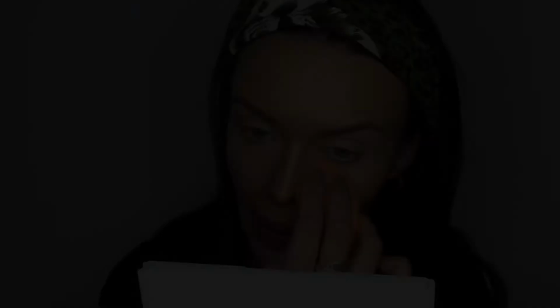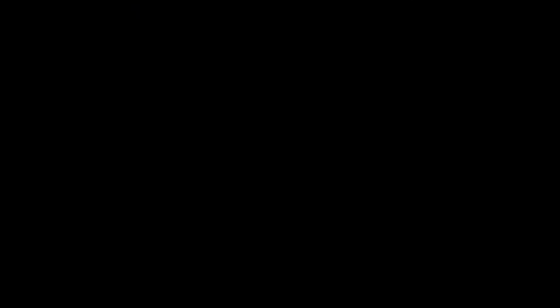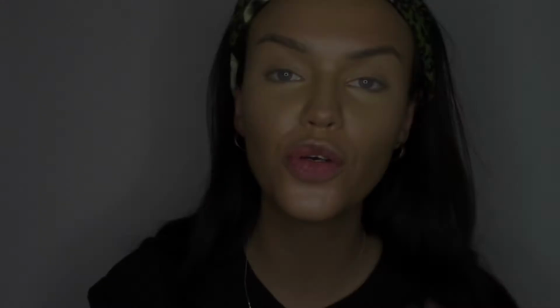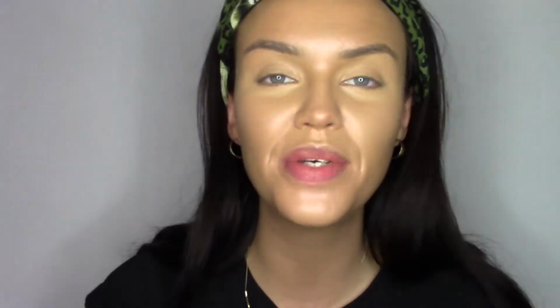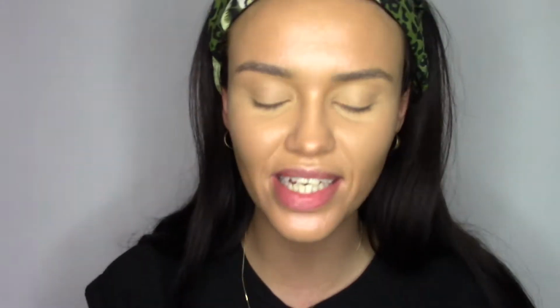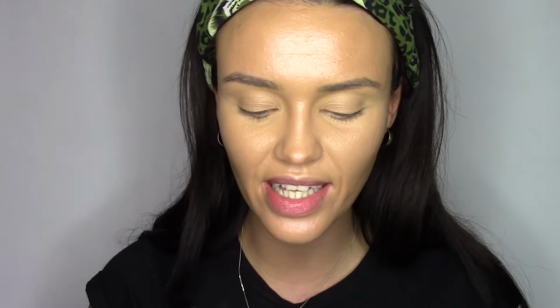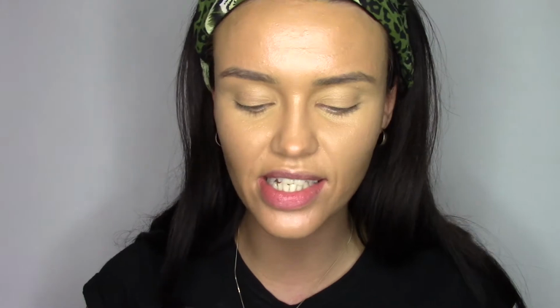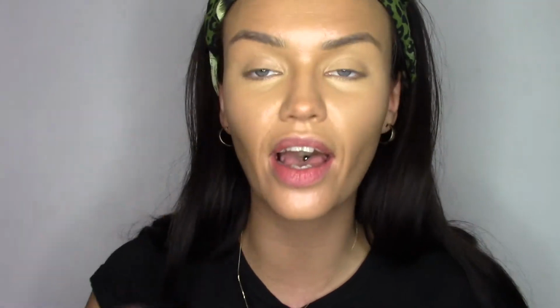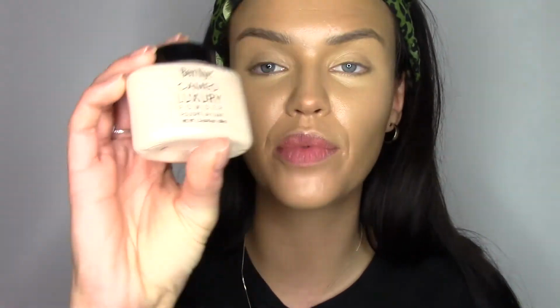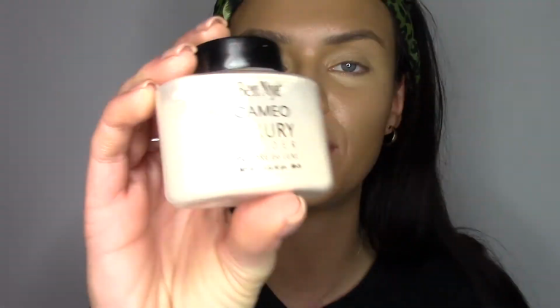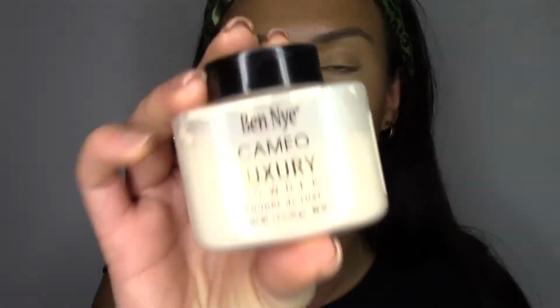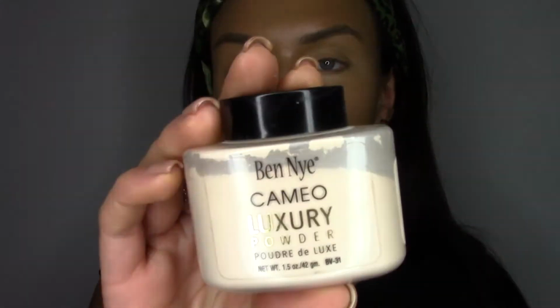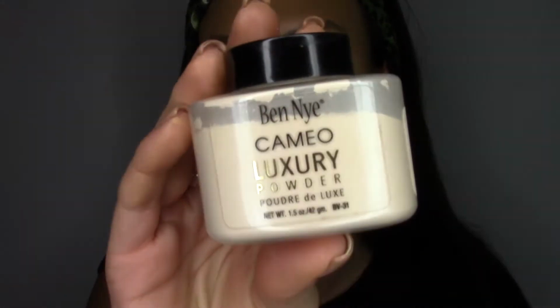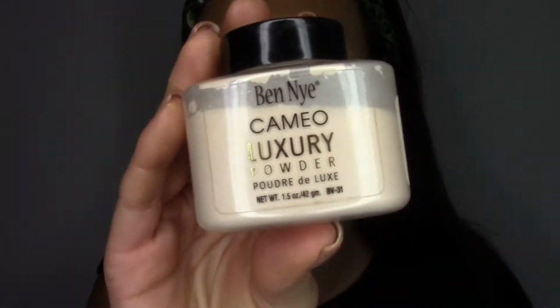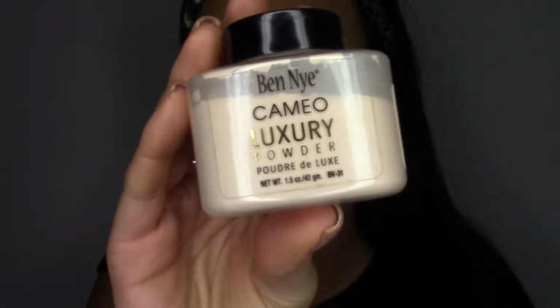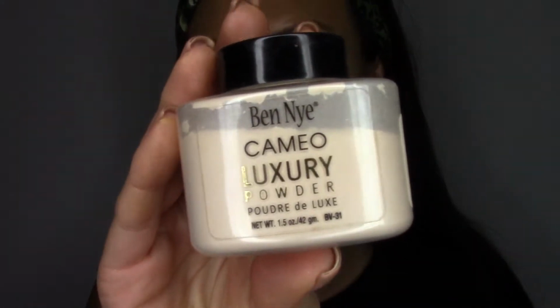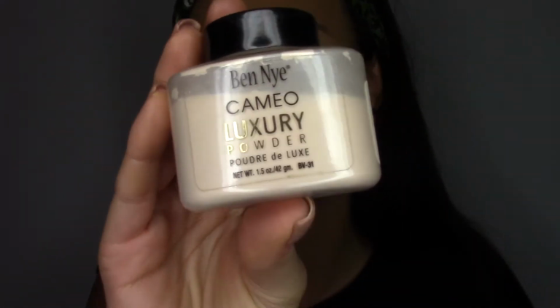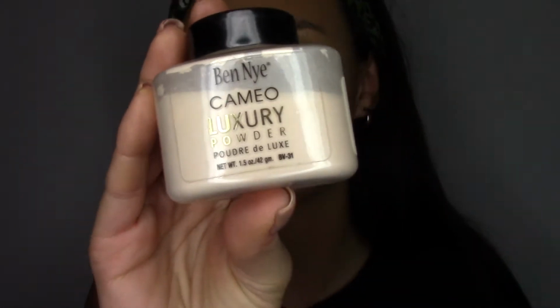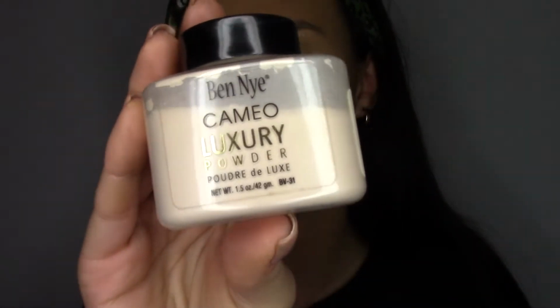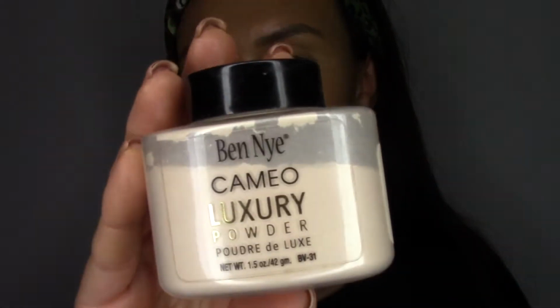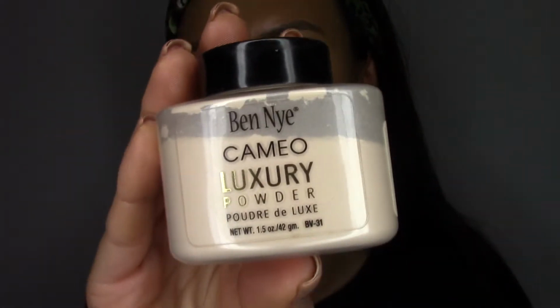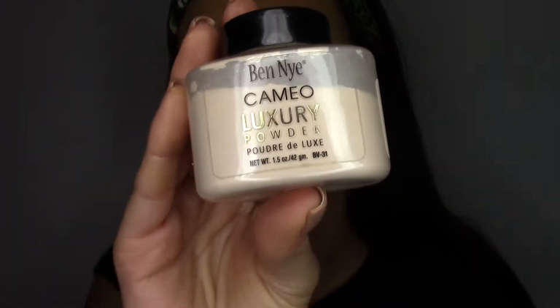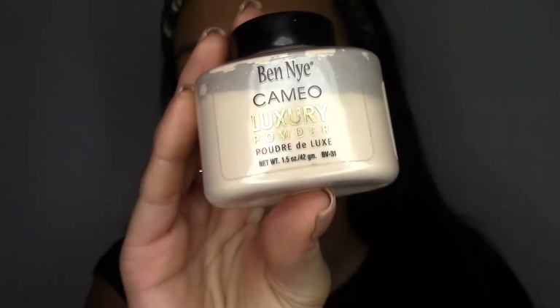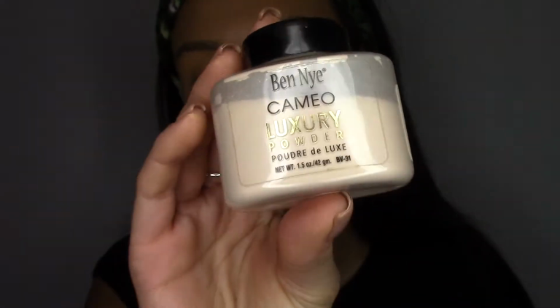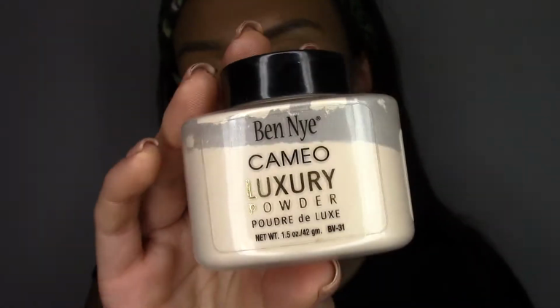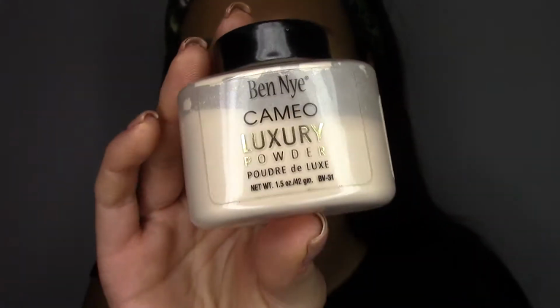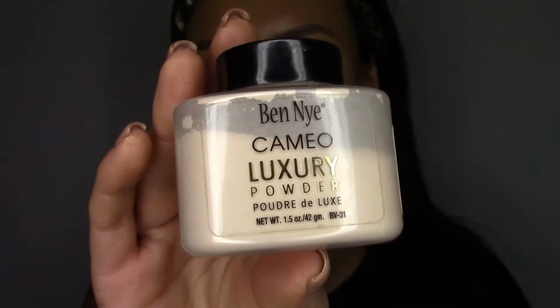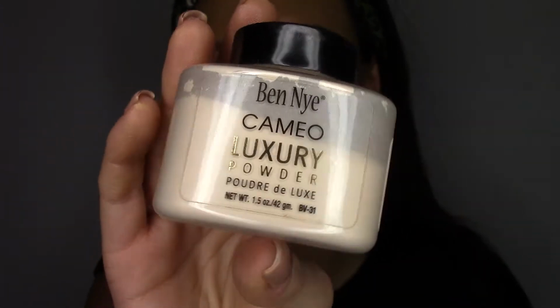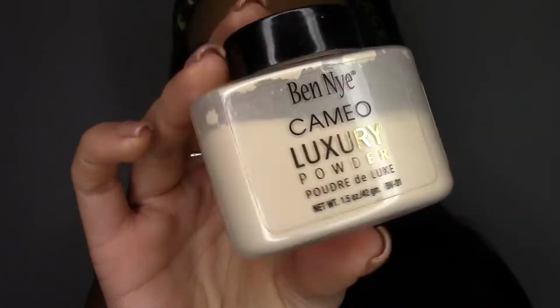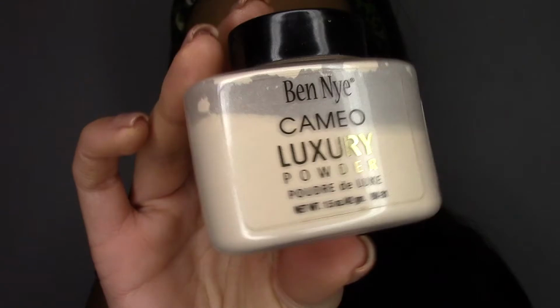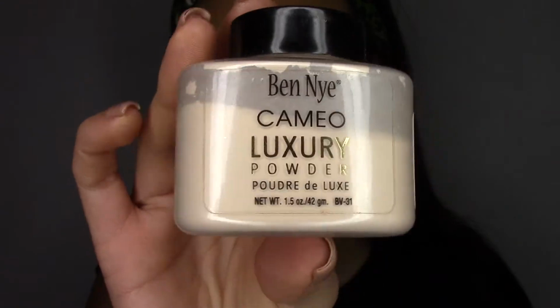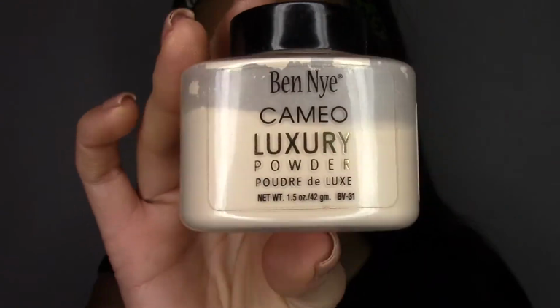To set that today I'm going to be using the Ben Nye Luxury Powder, and this one is in Cameo.